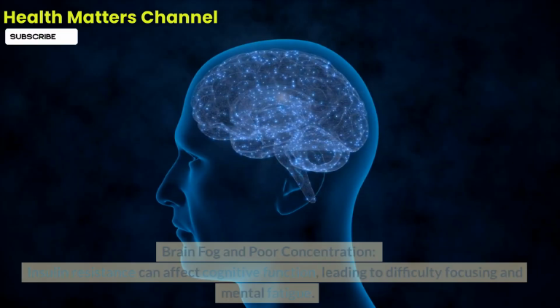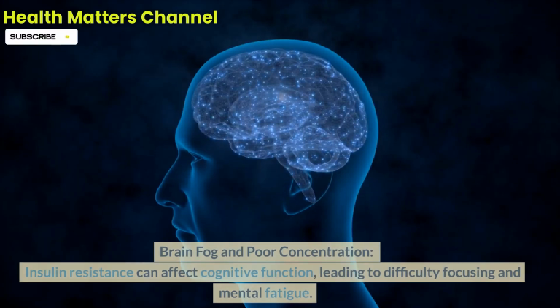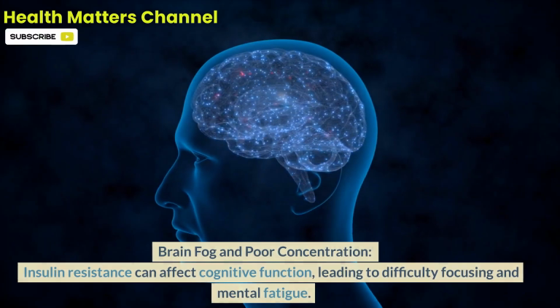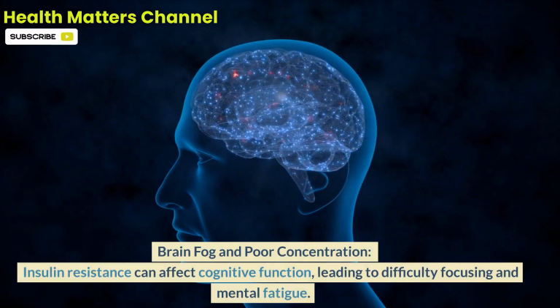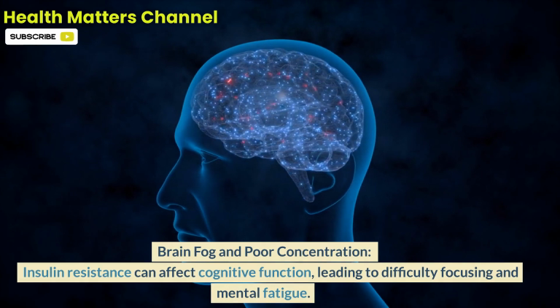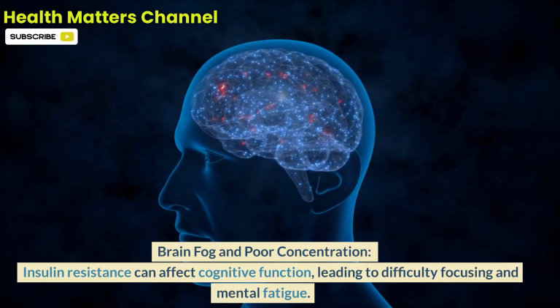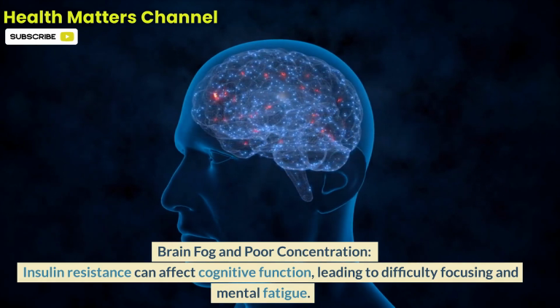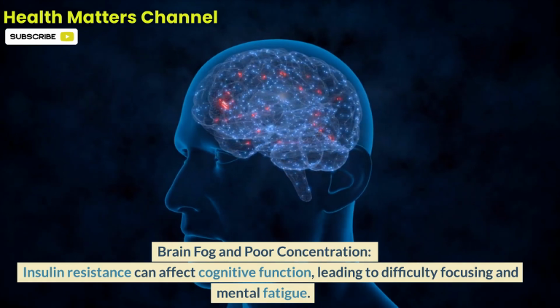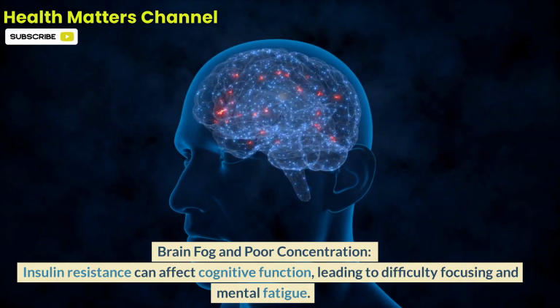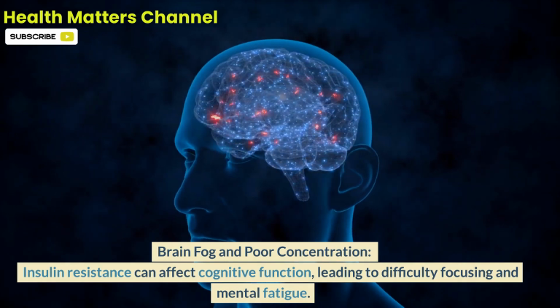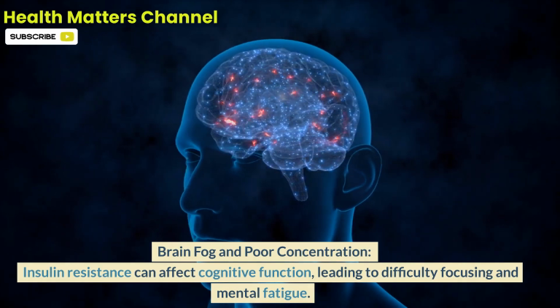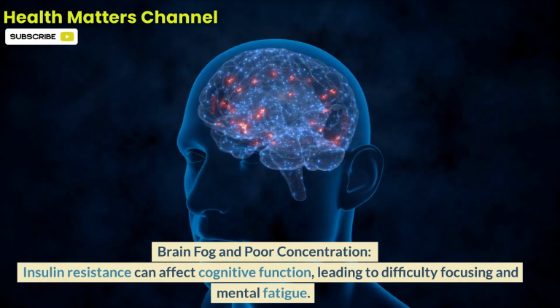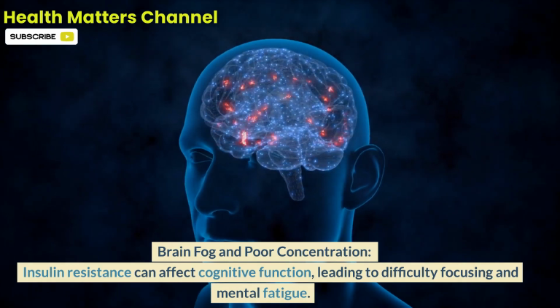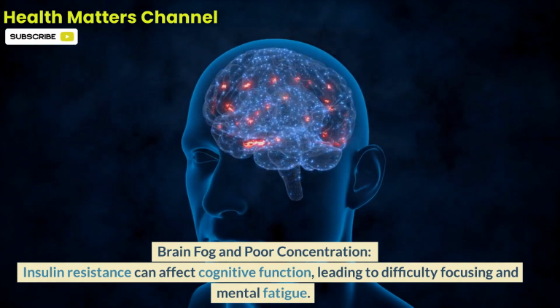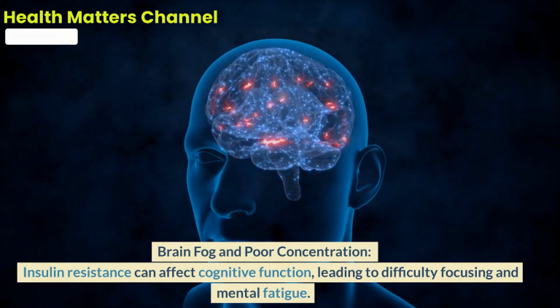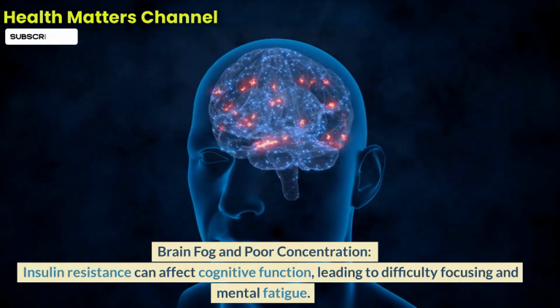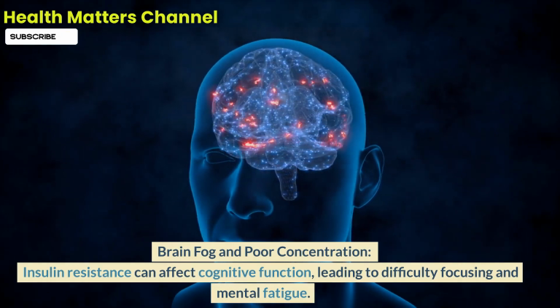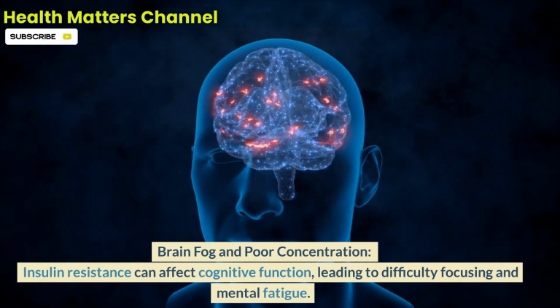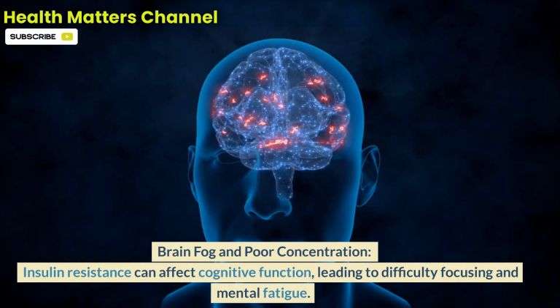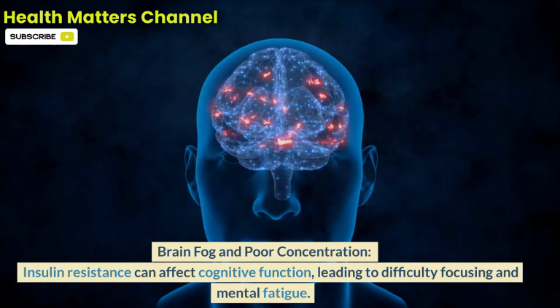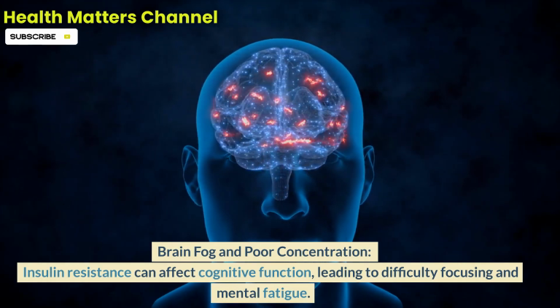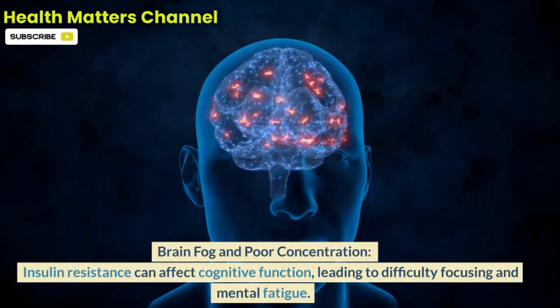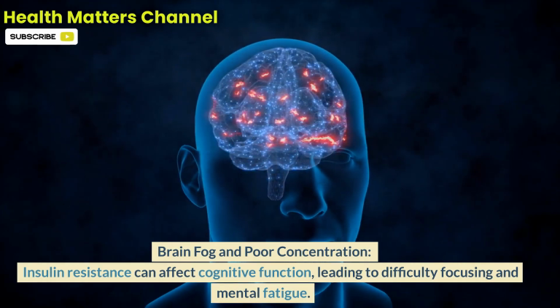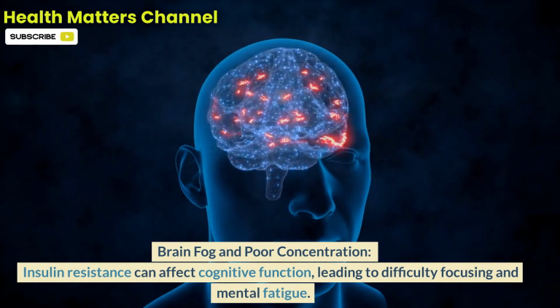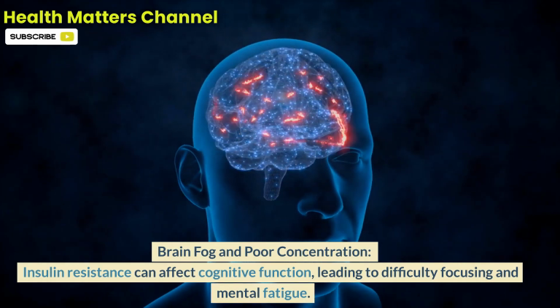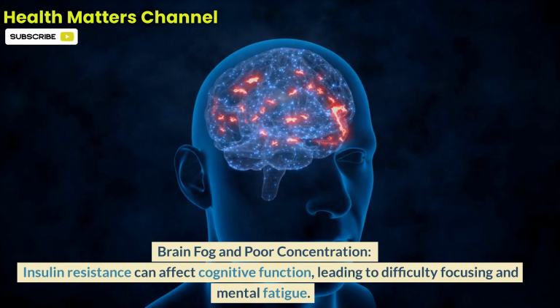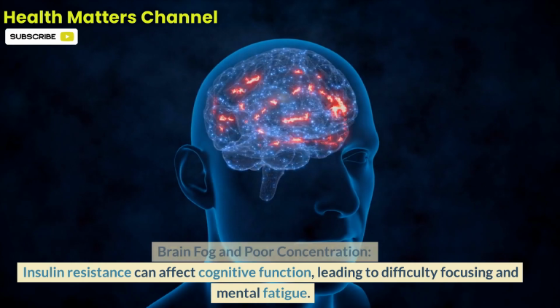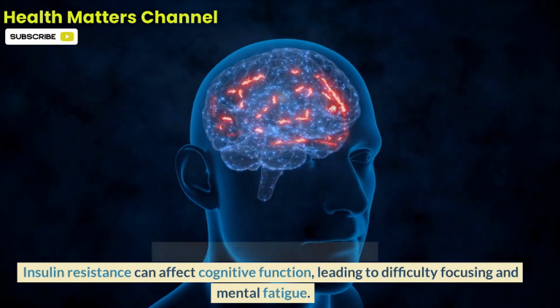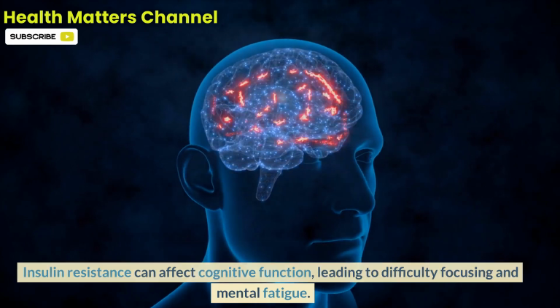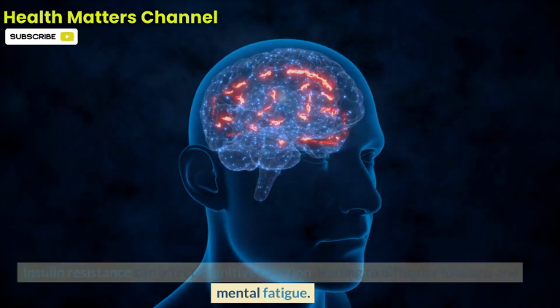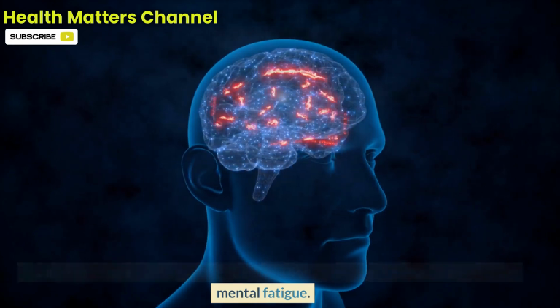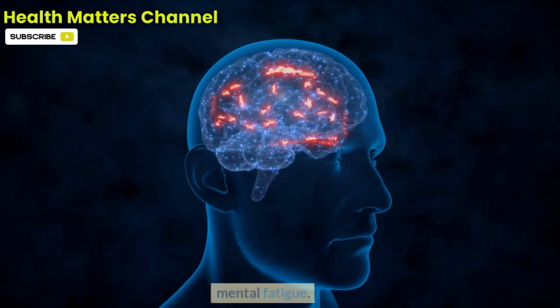Brain fog and poor concentration are also symptoms. Insulin resistance can affect cognitive function, leading to difficulty focusing and mental fatigue.